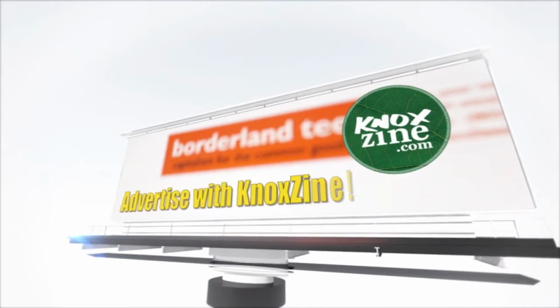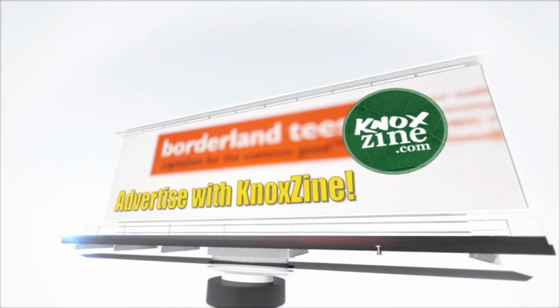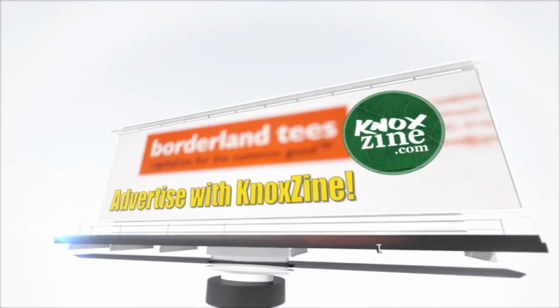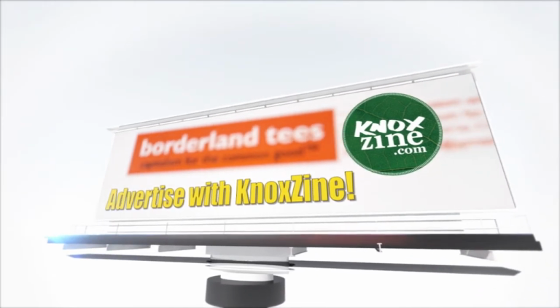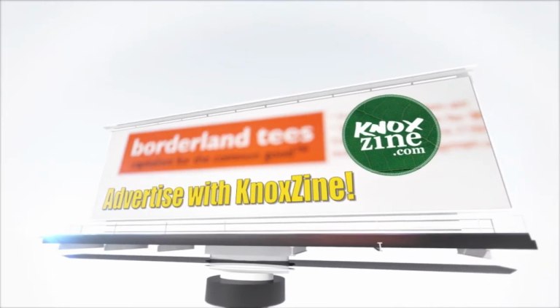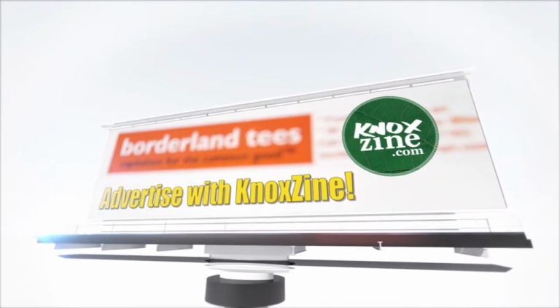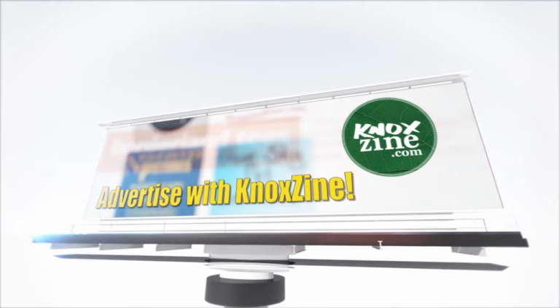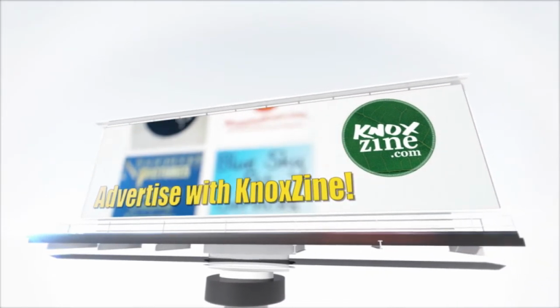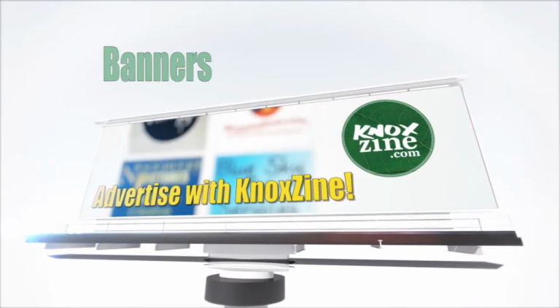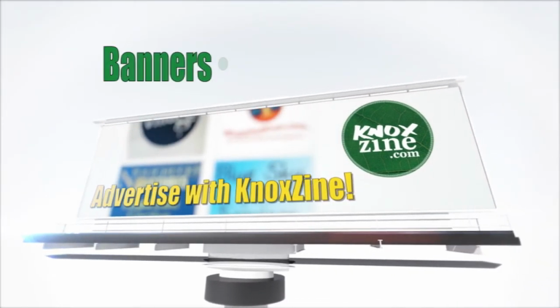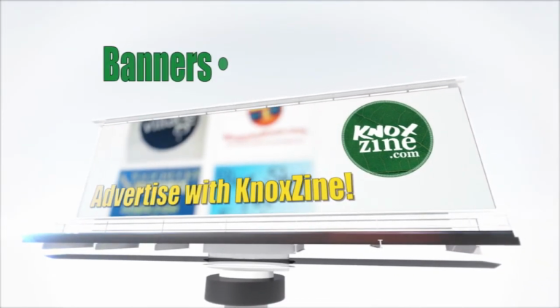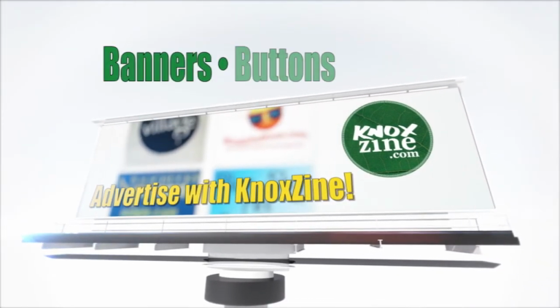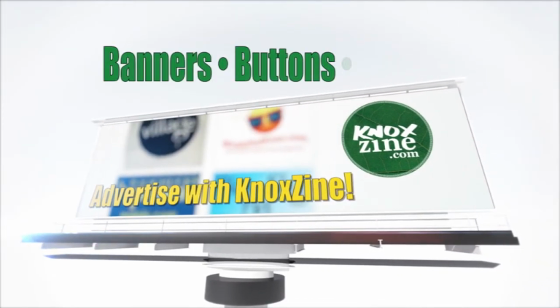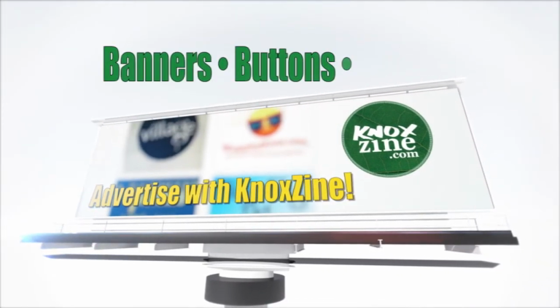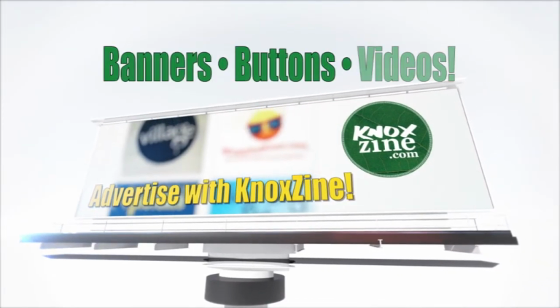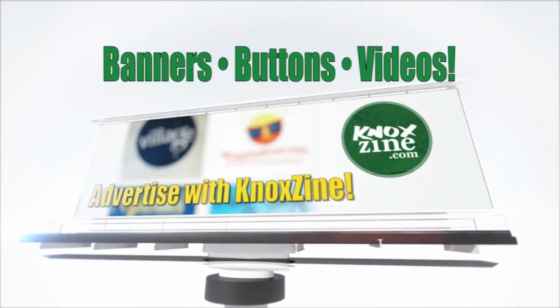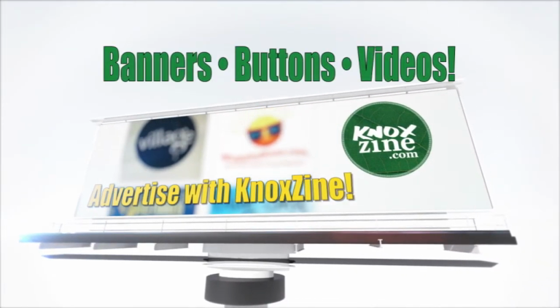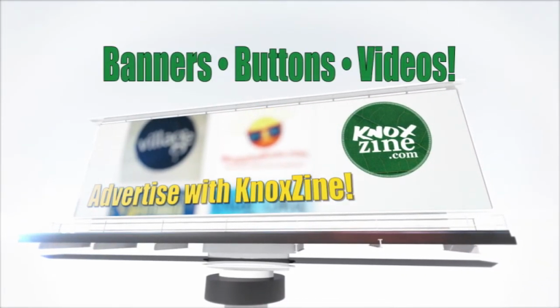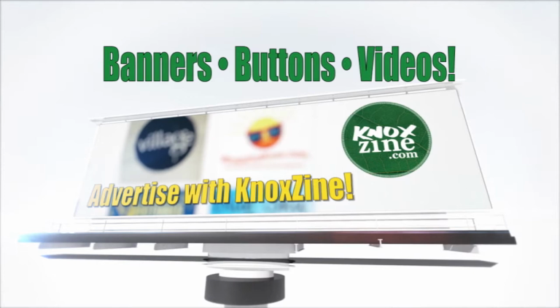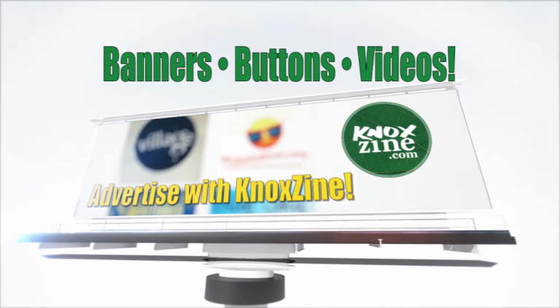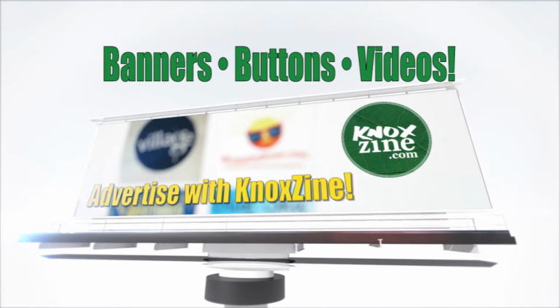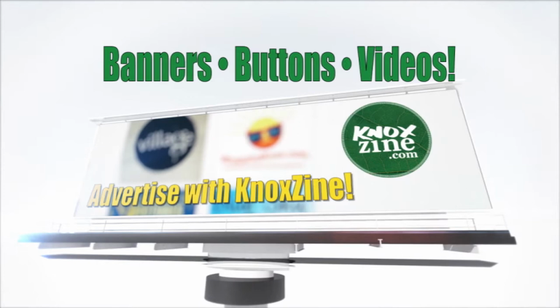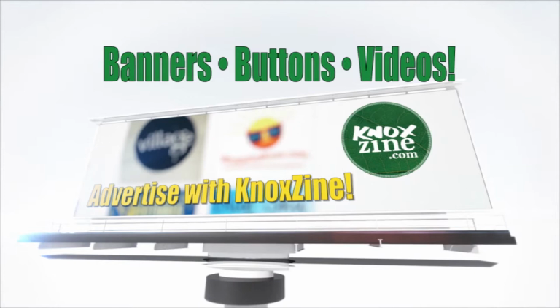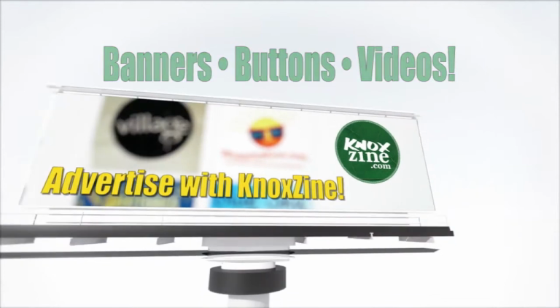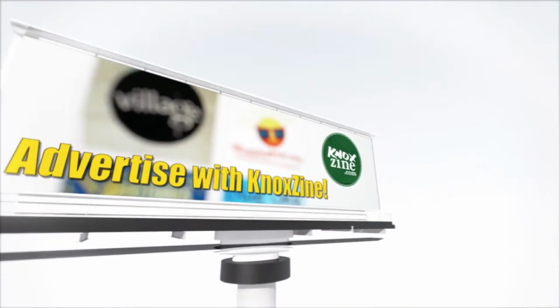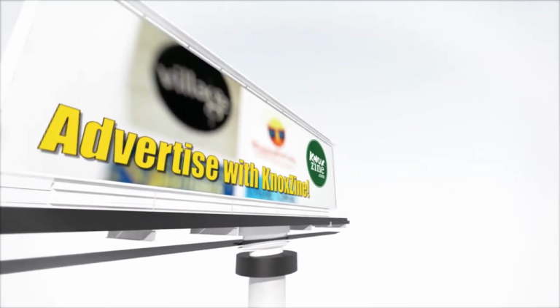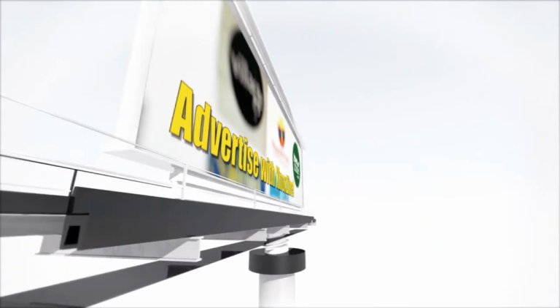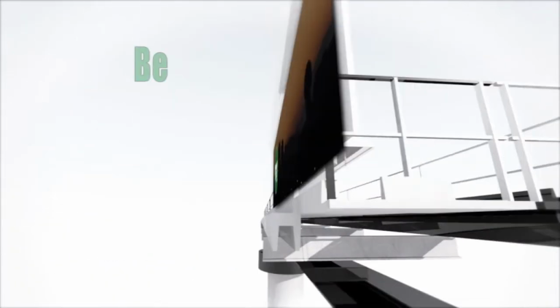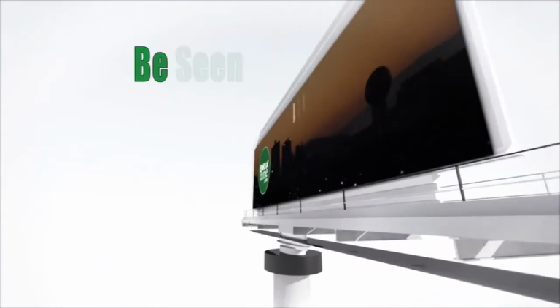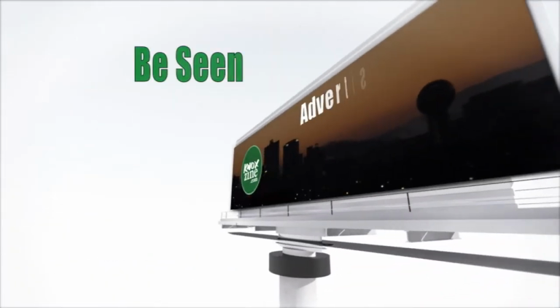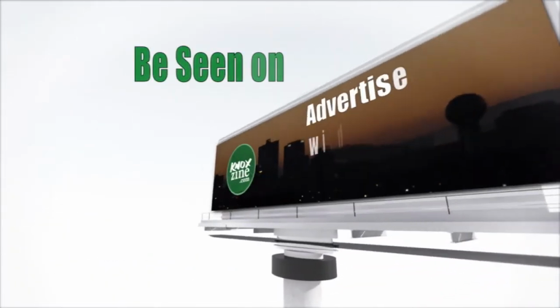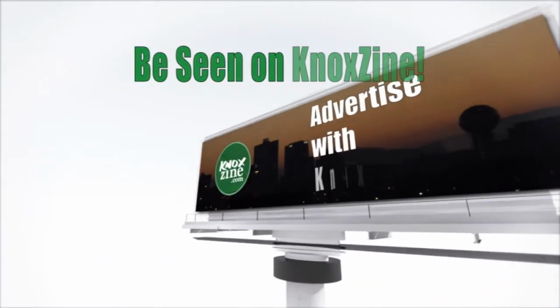Advertise with Noxine. Banners, buttons, and video commercials available. Be seen on Noxine.